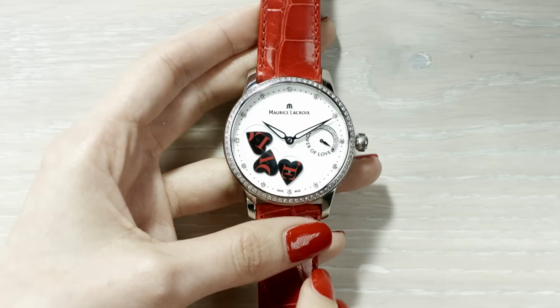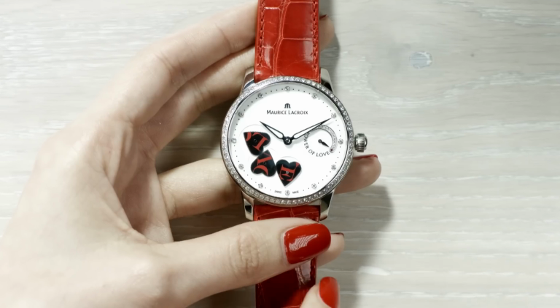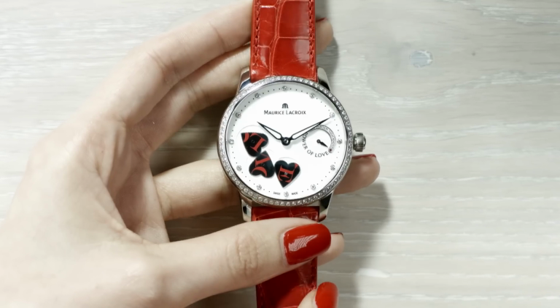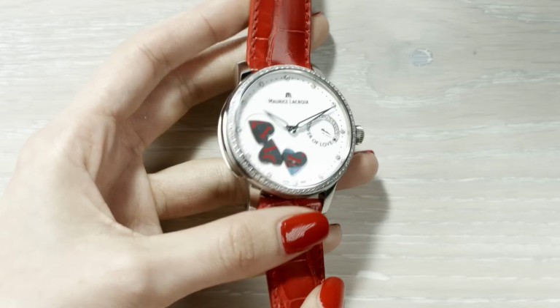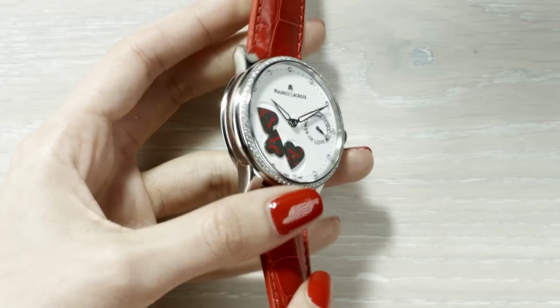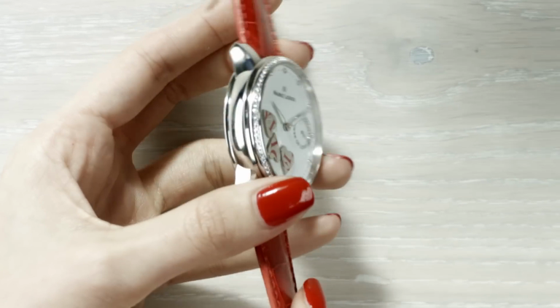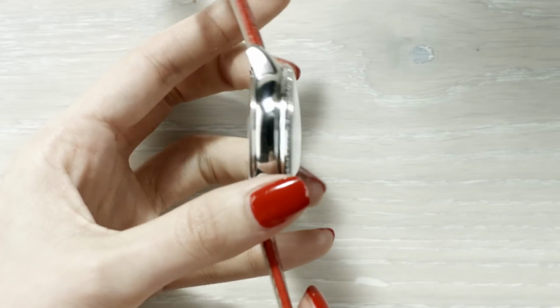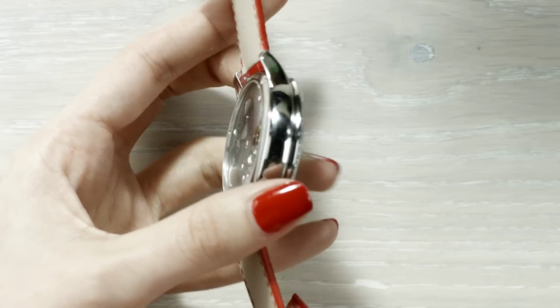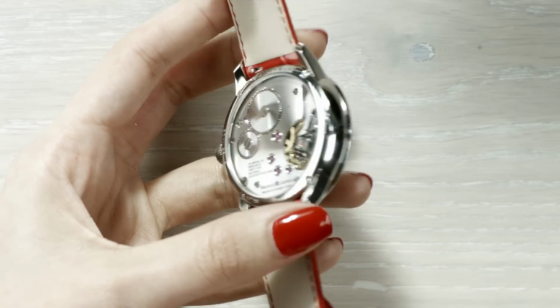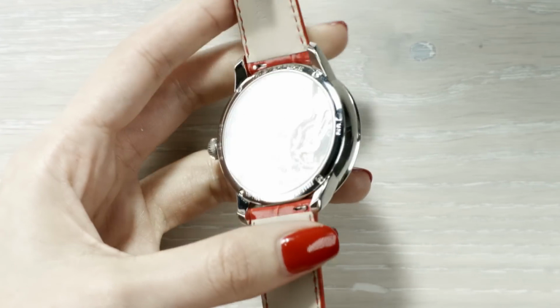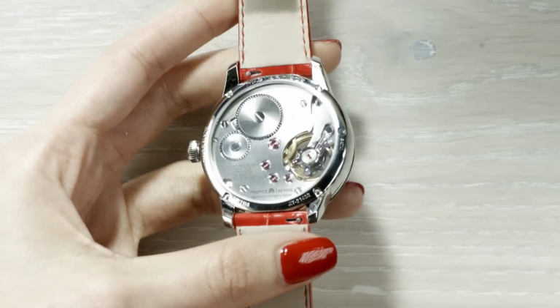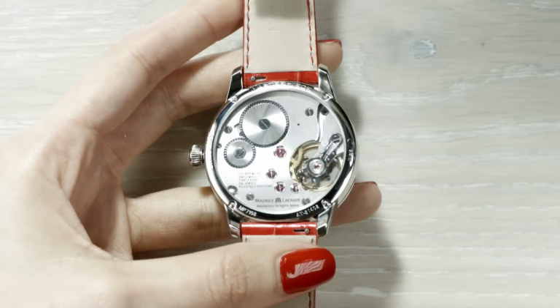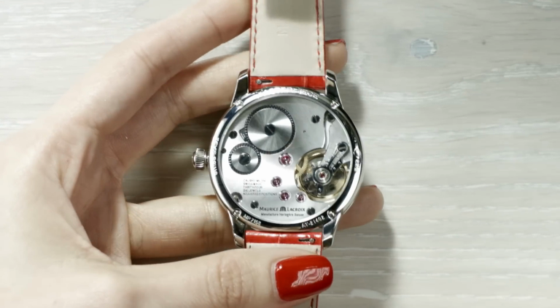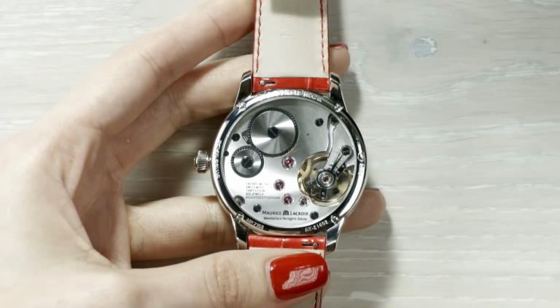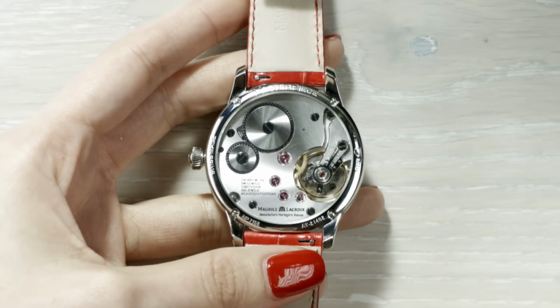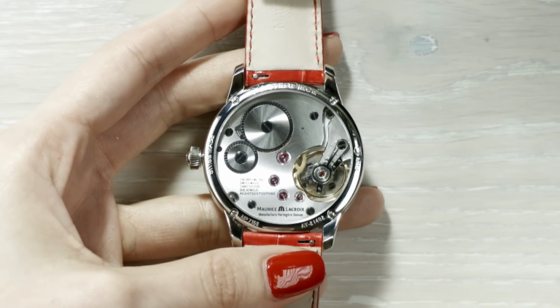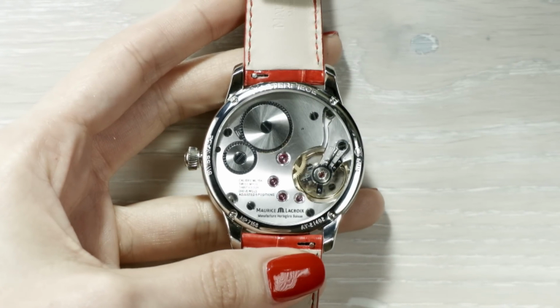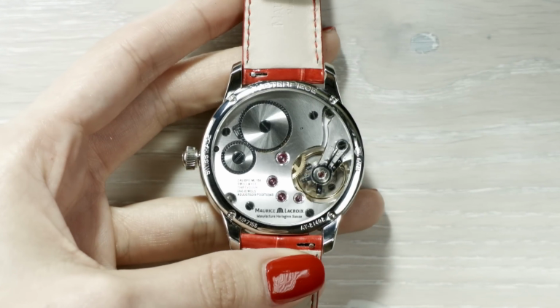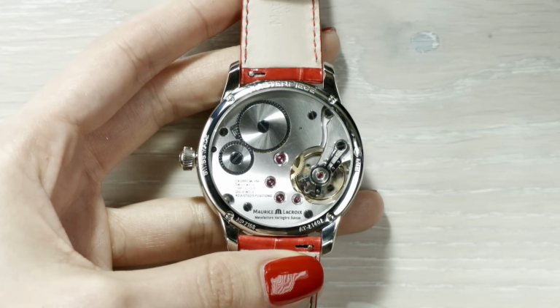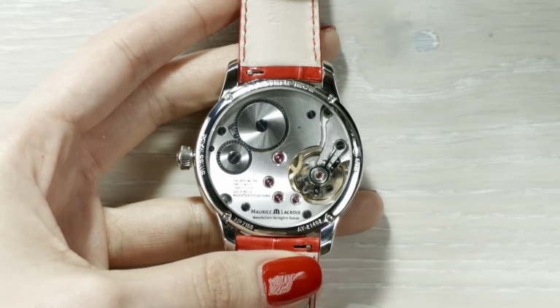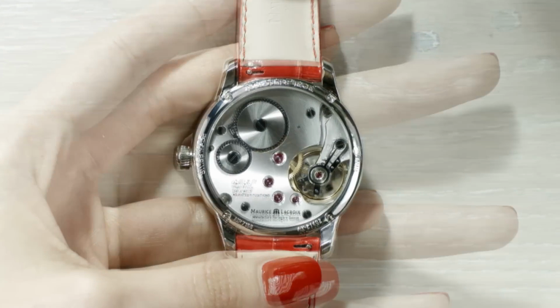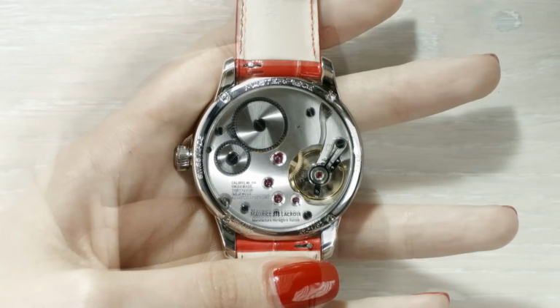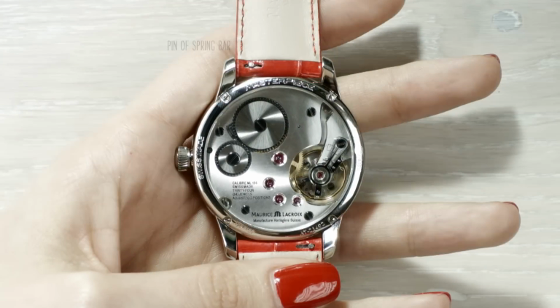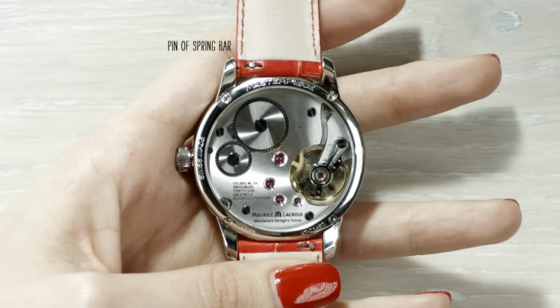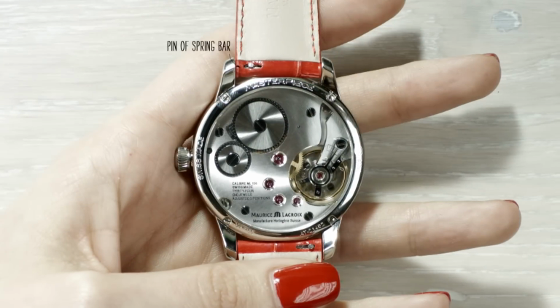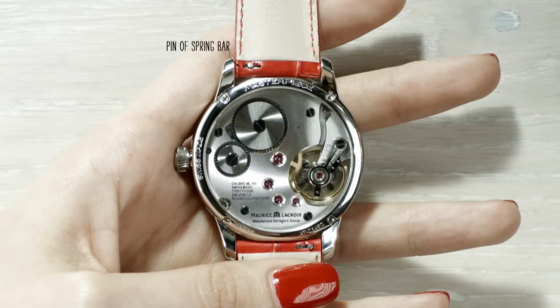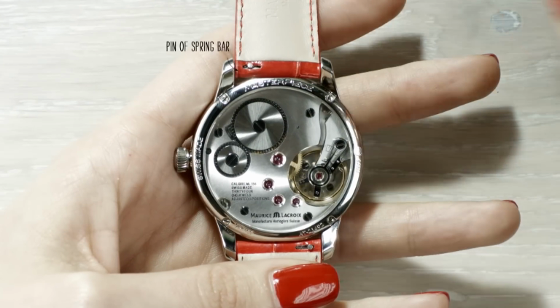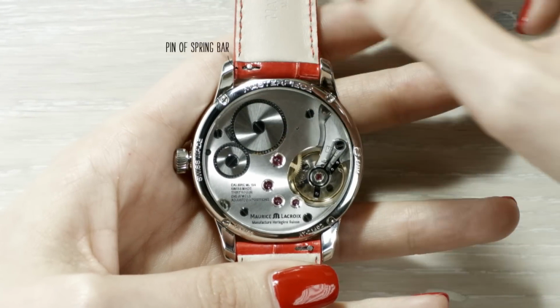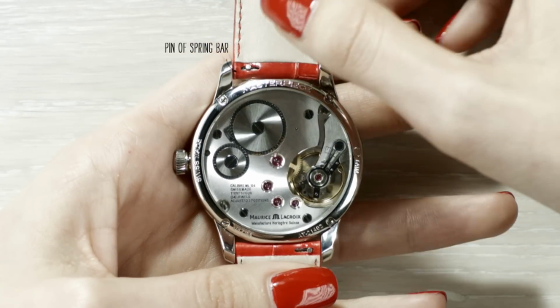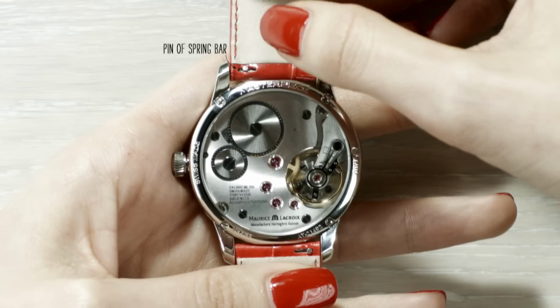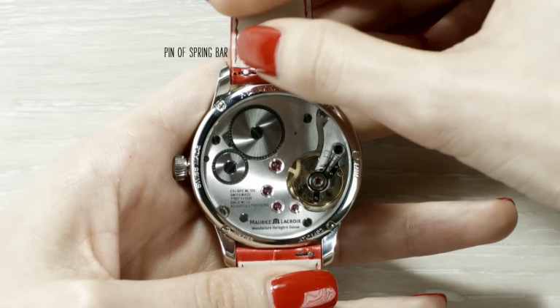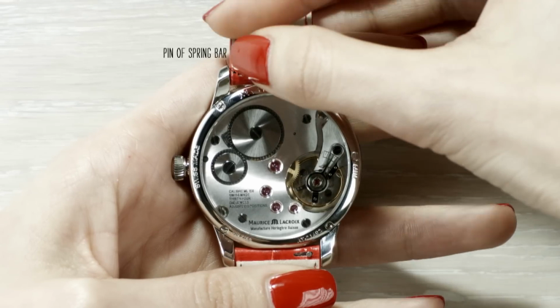After rotating the watch, it is possible to remove the bracelet with a nail by pushing the pin of the spring bar. Enjoy!